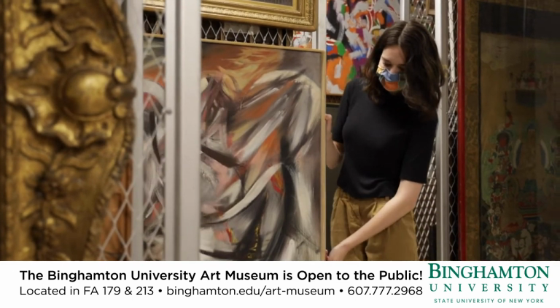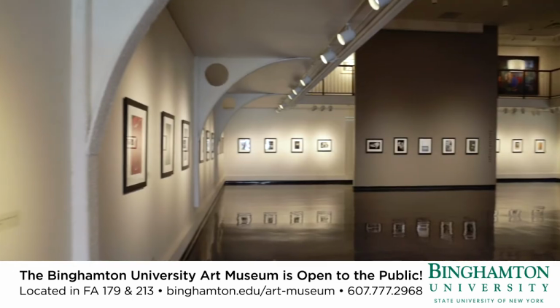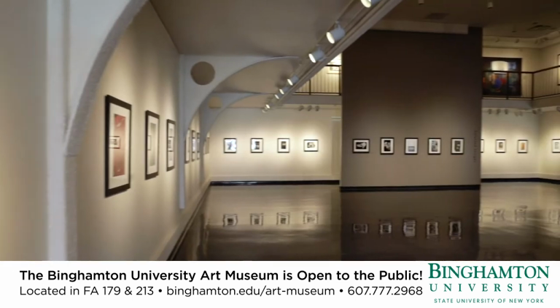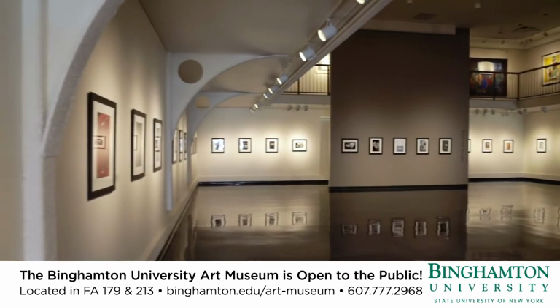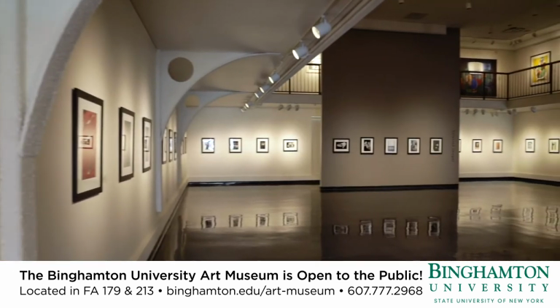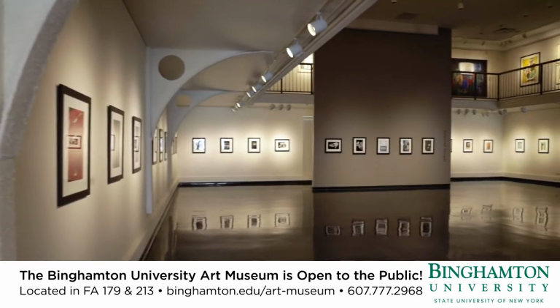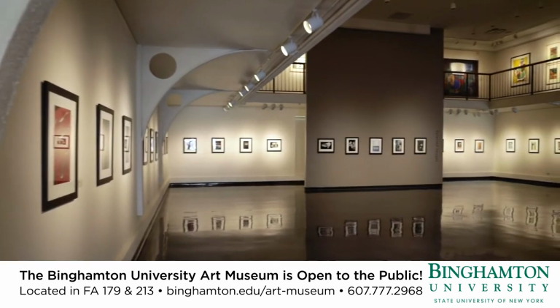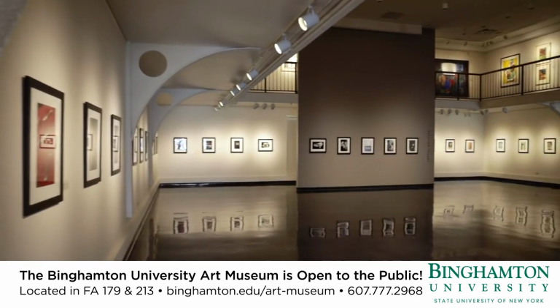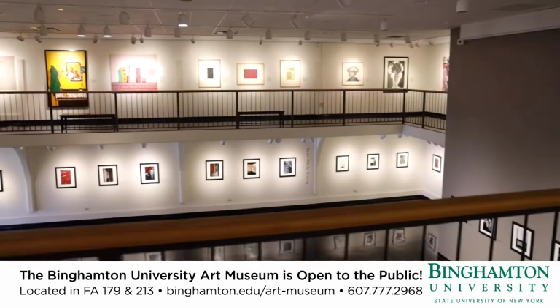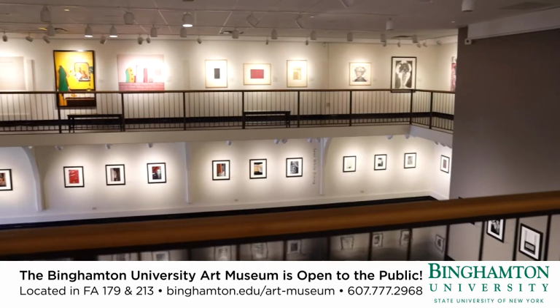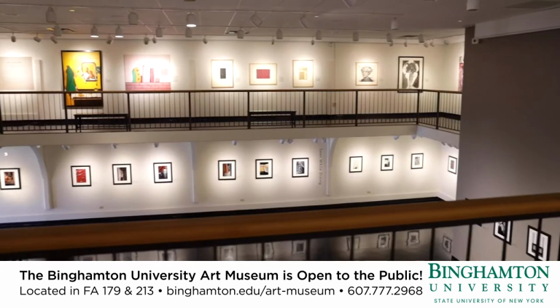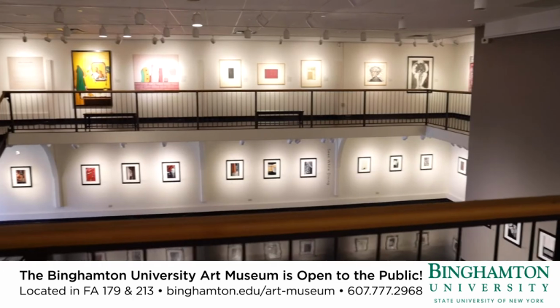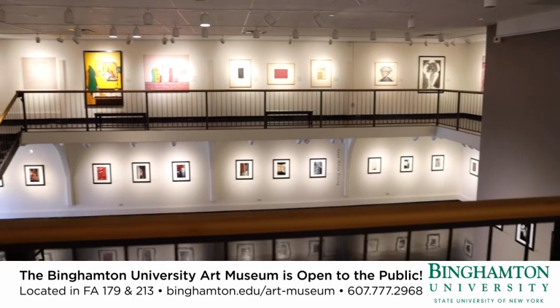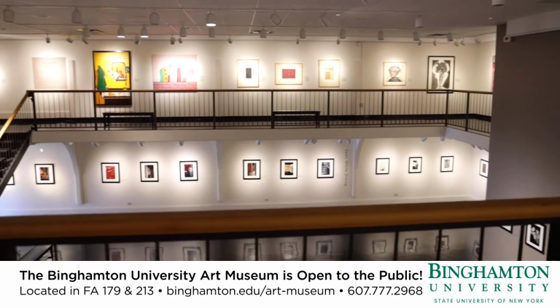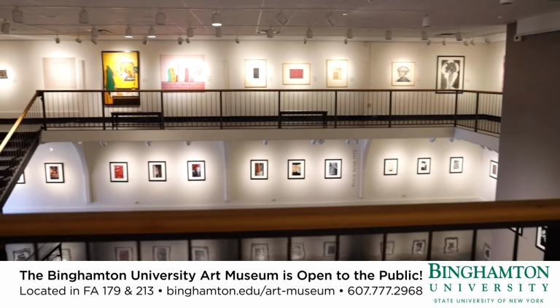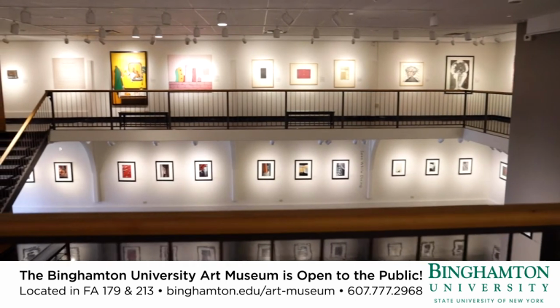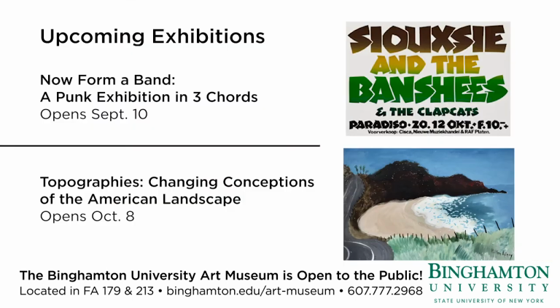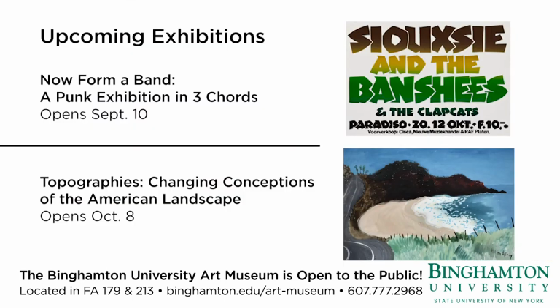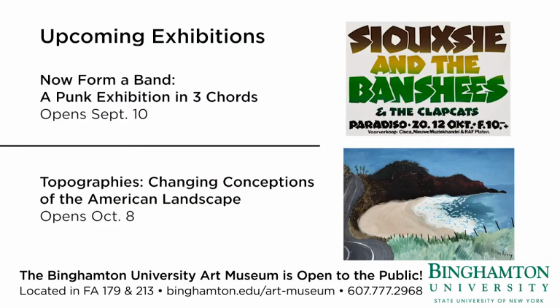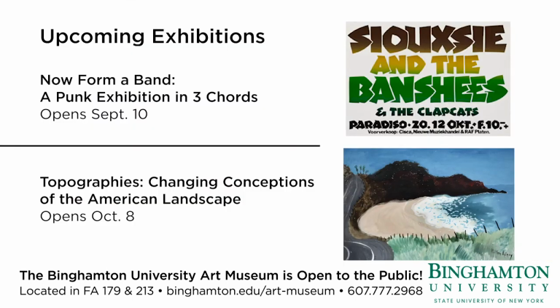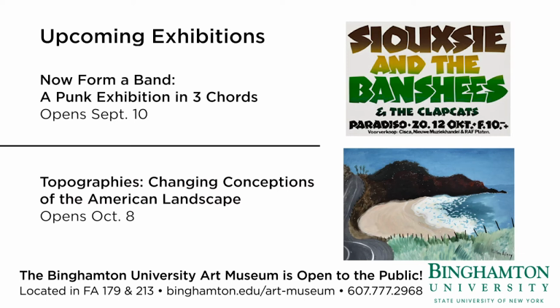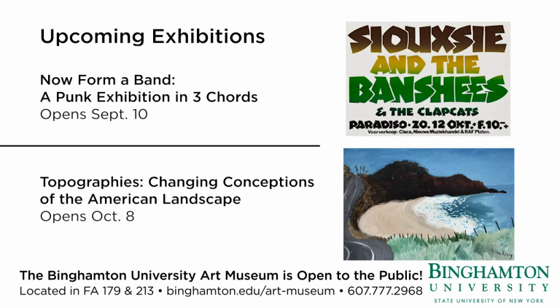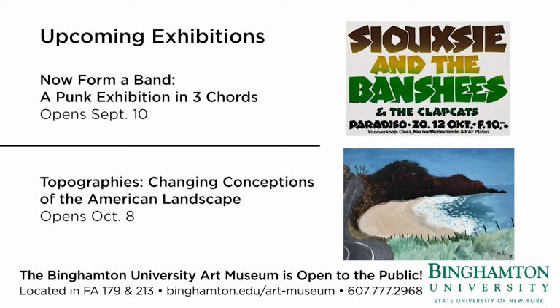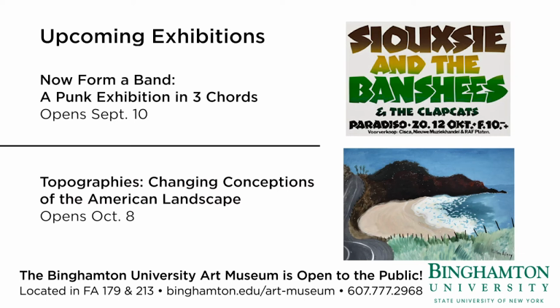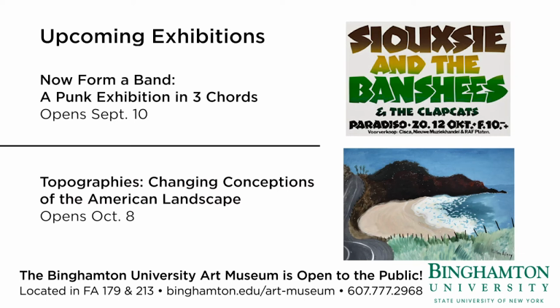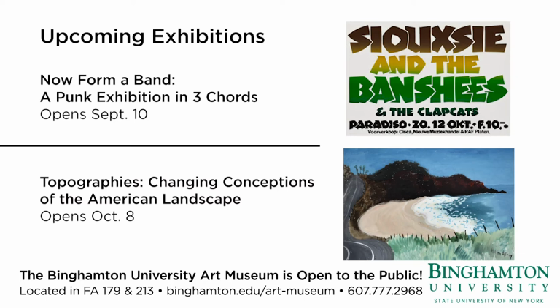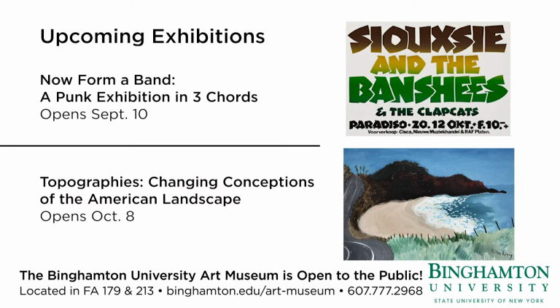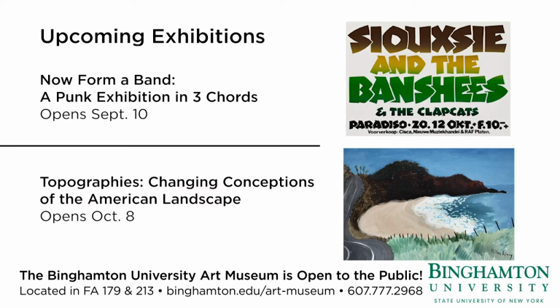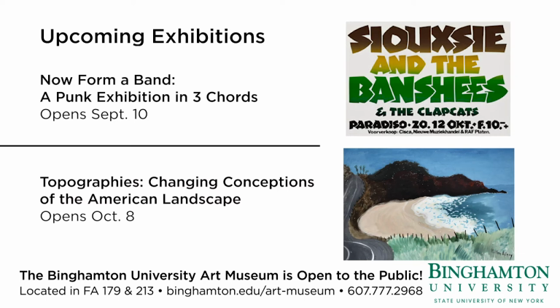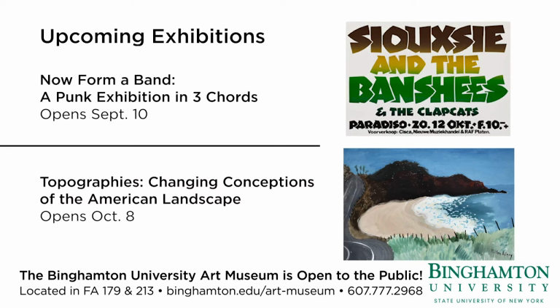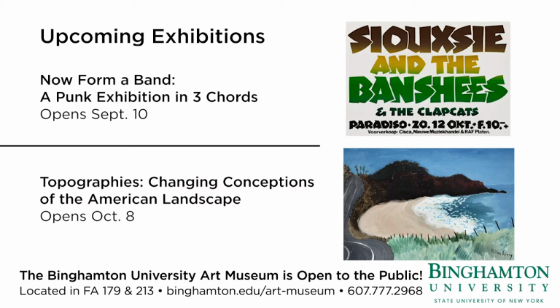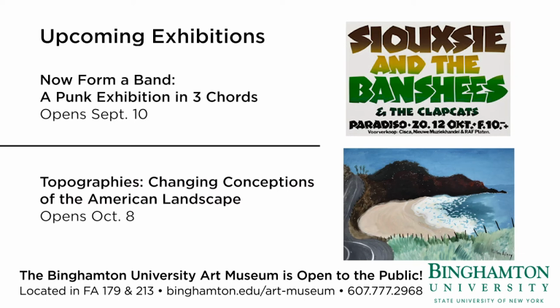We're reopening to visitors on September 10. See our website for details on our upcoming exhibitions and events.